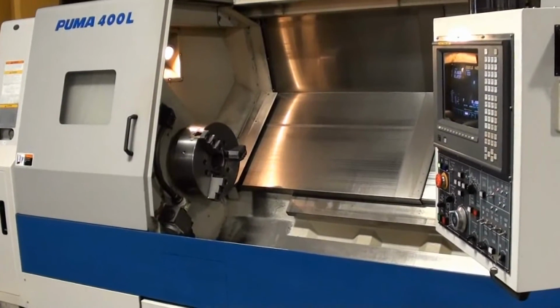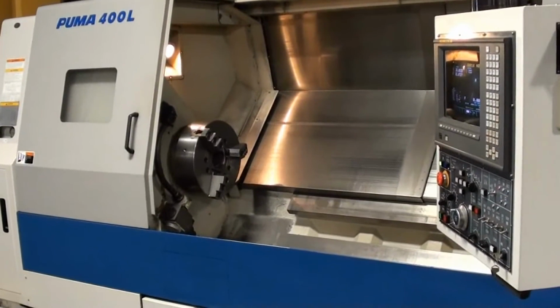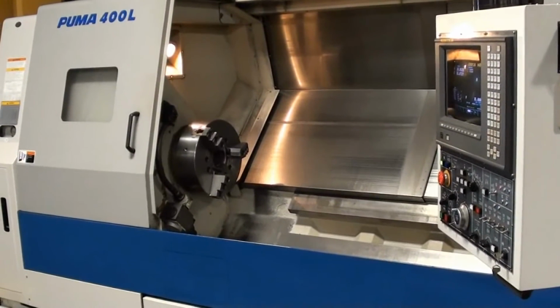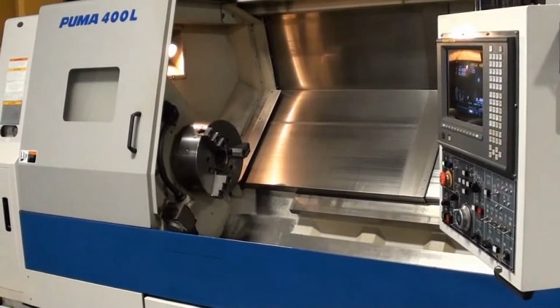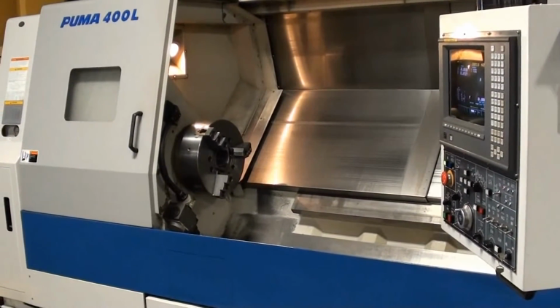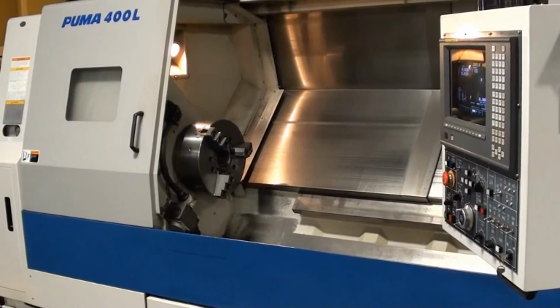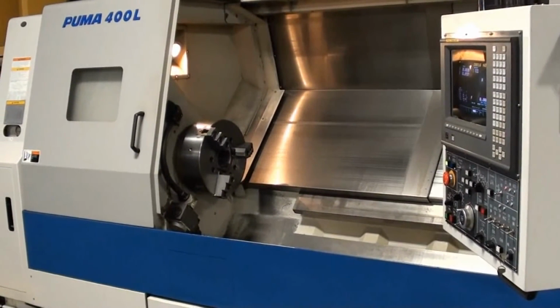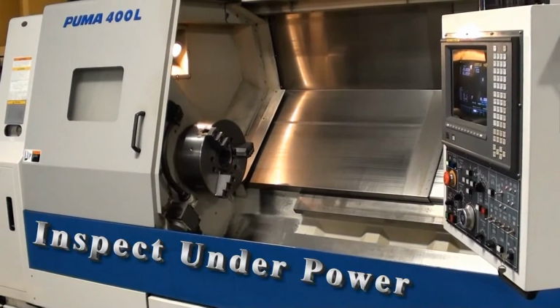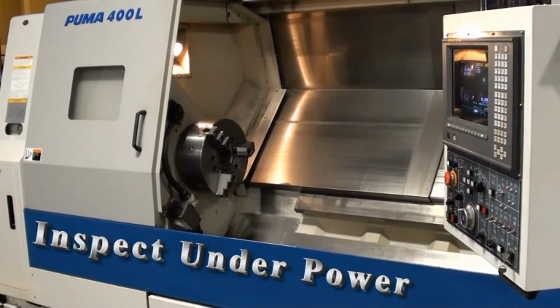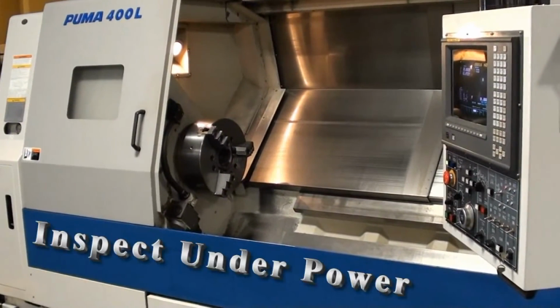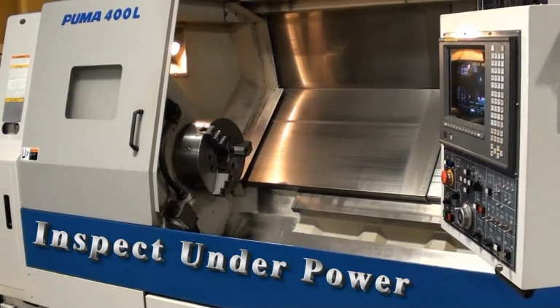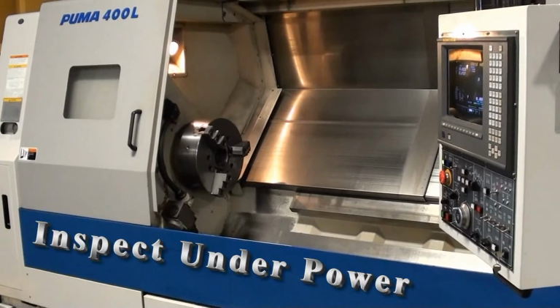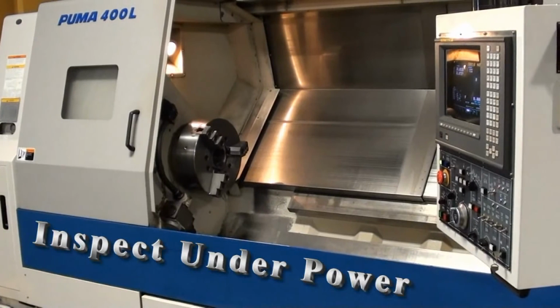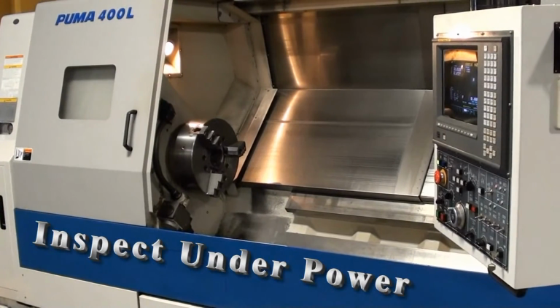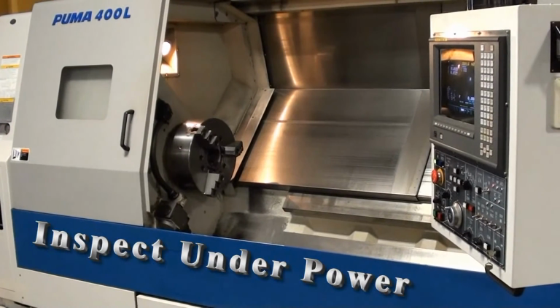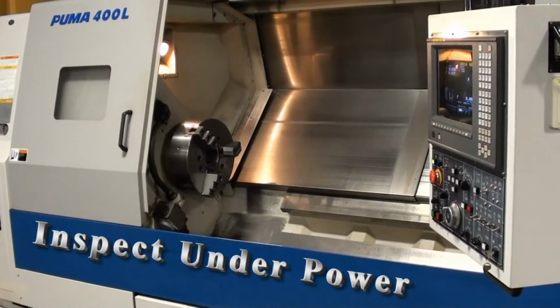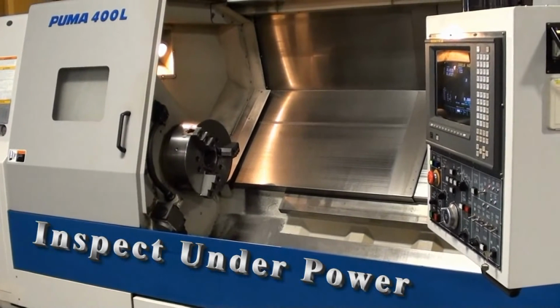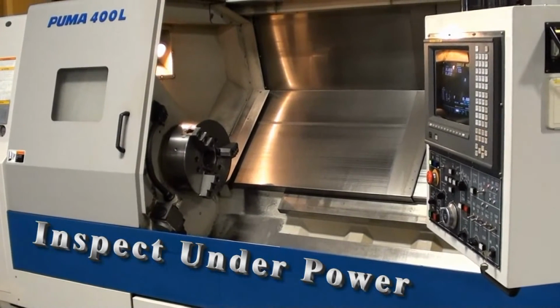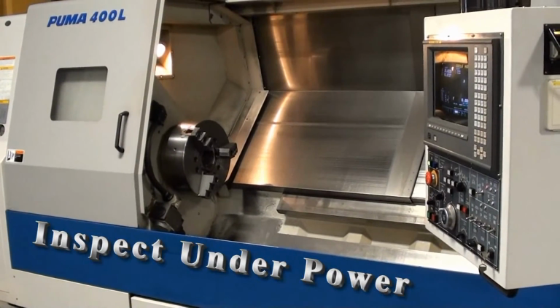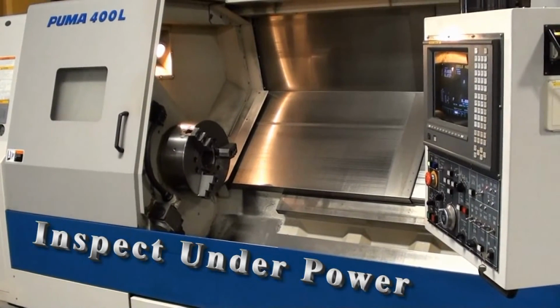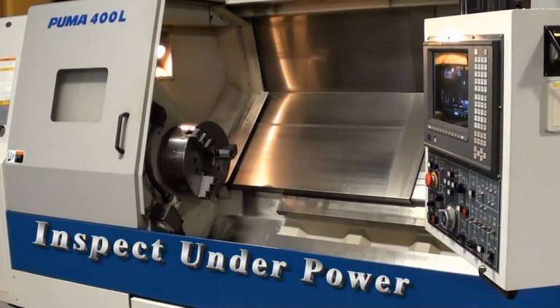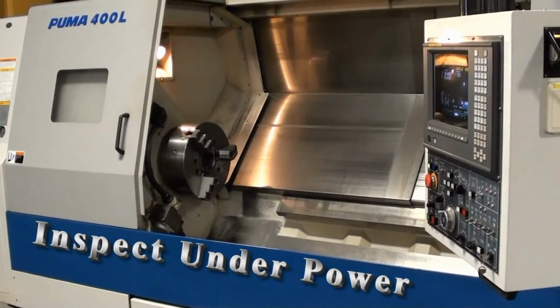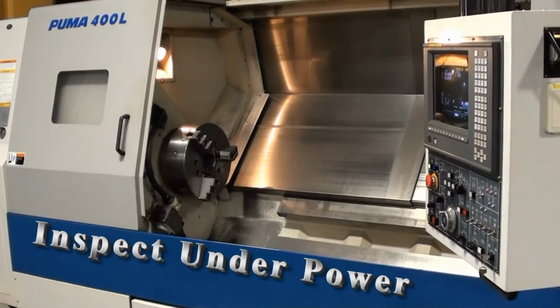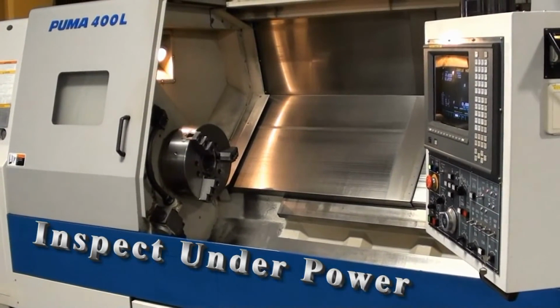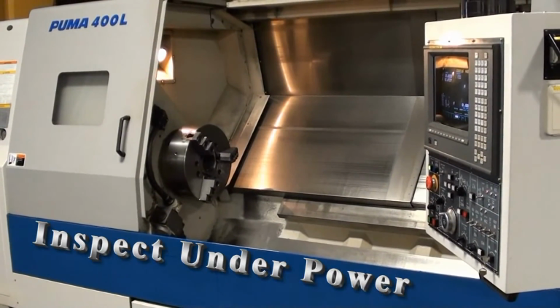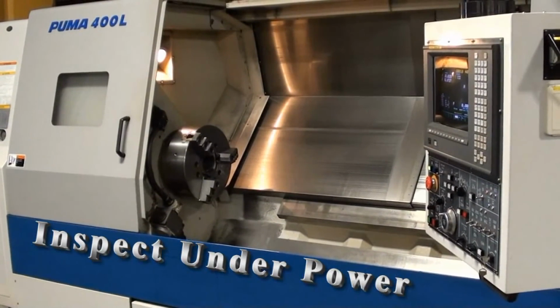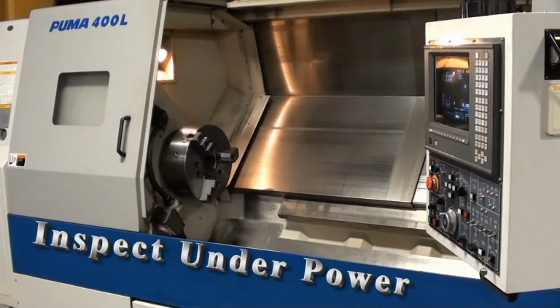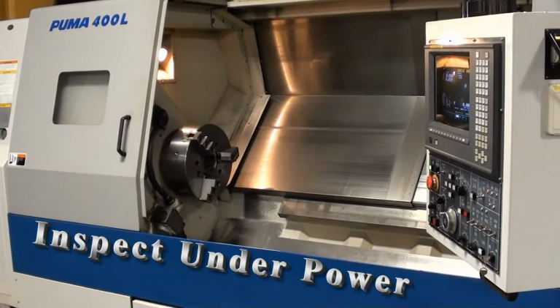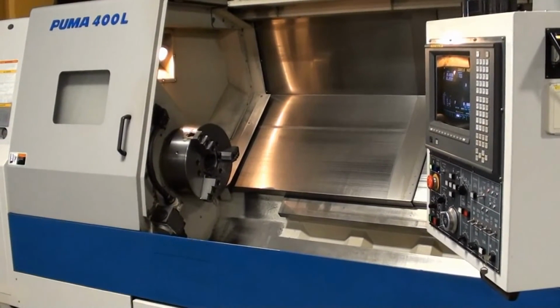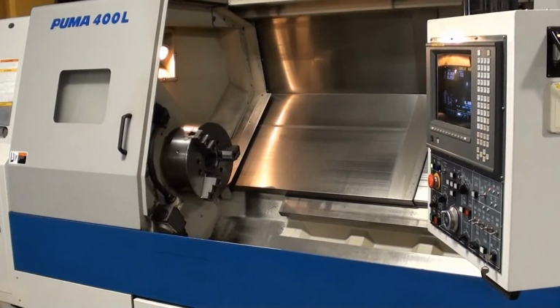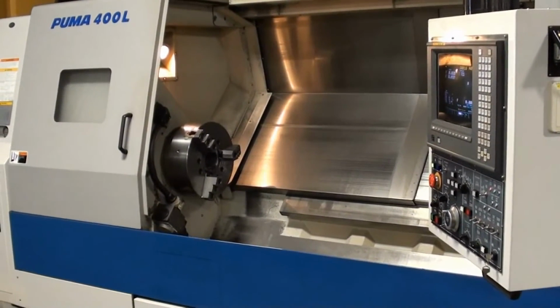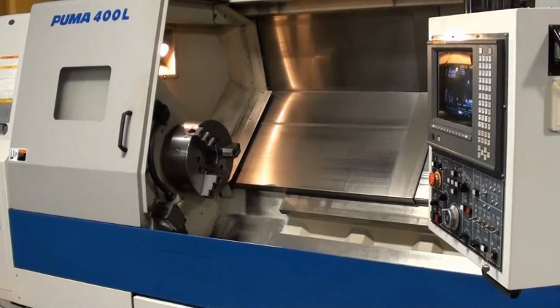This unit is available for inspection by appointment, under power.